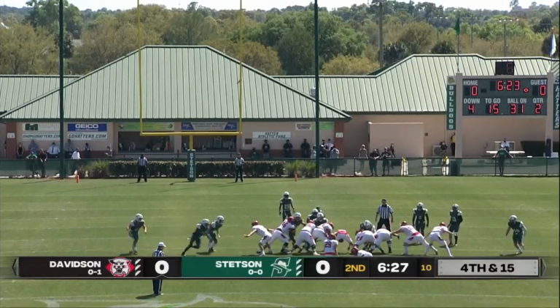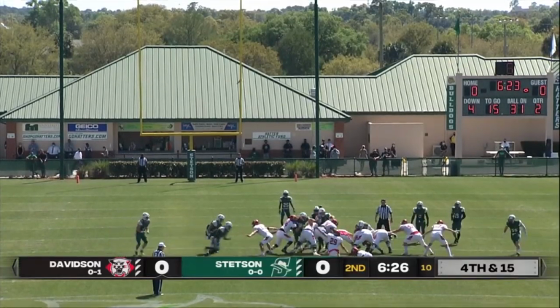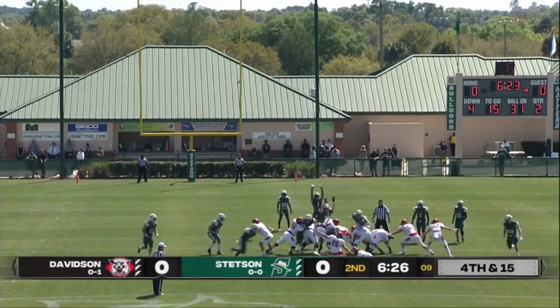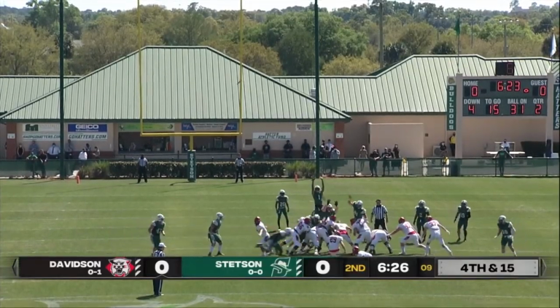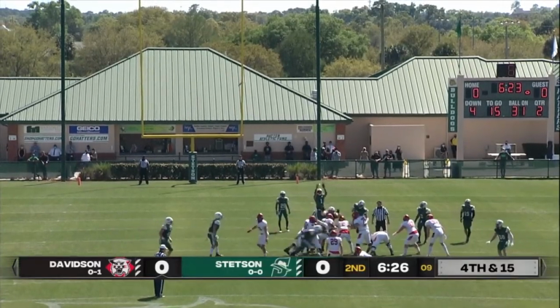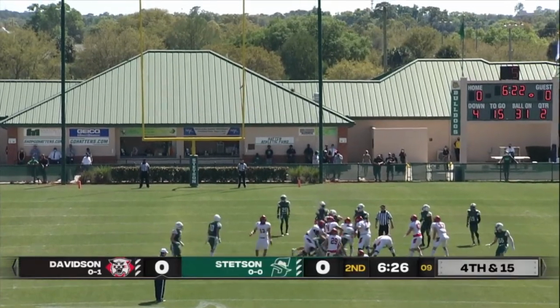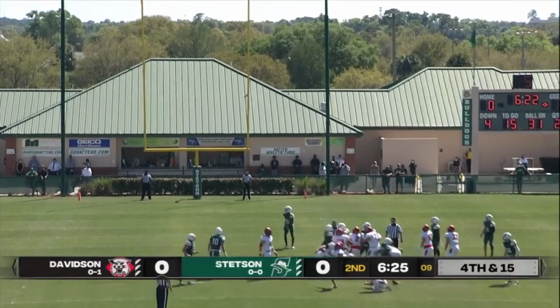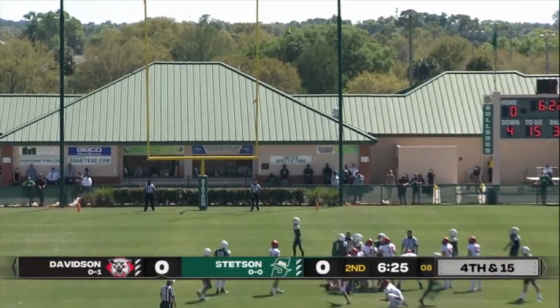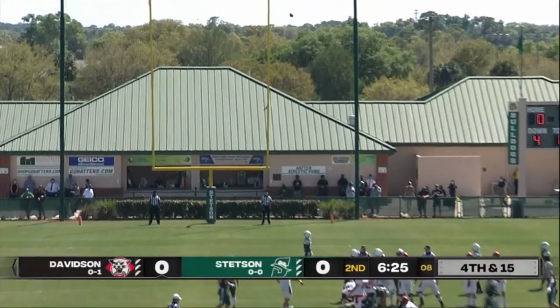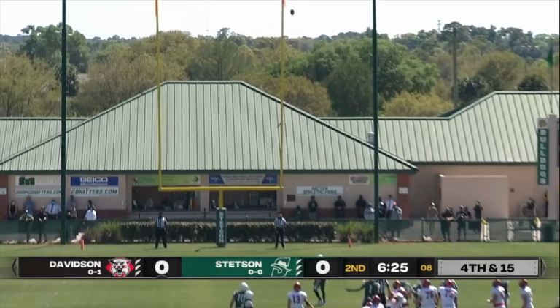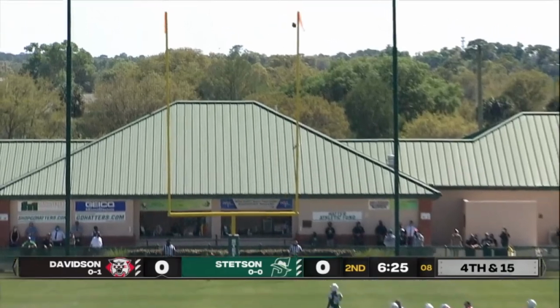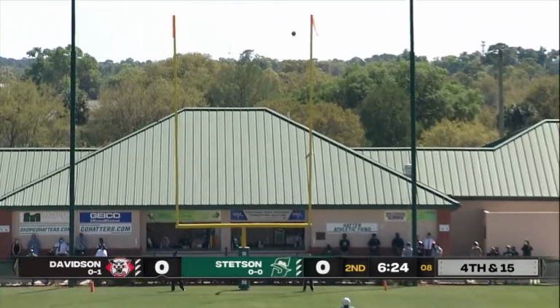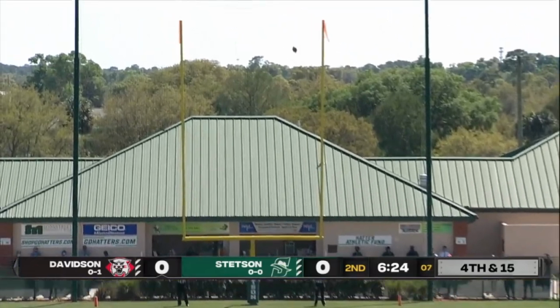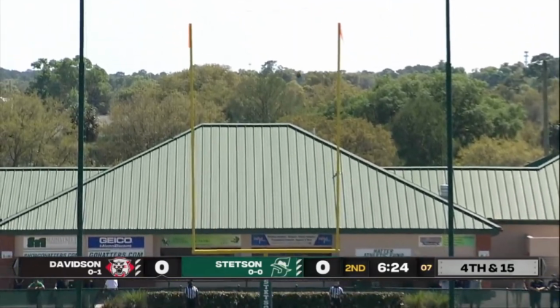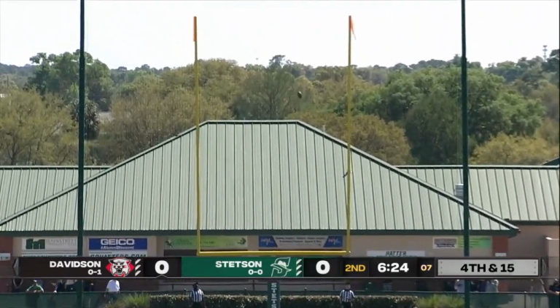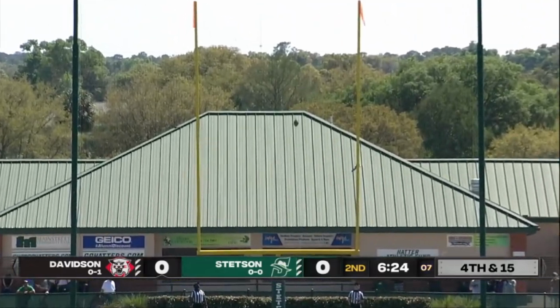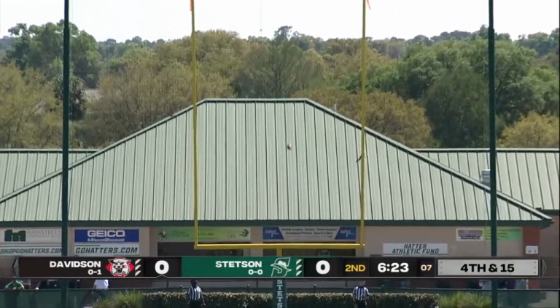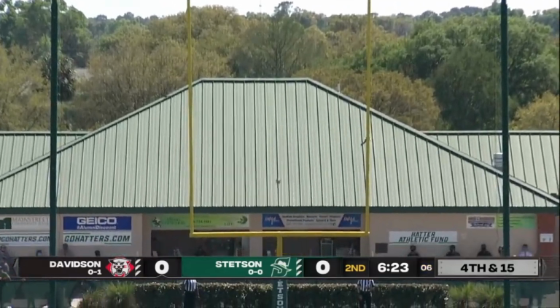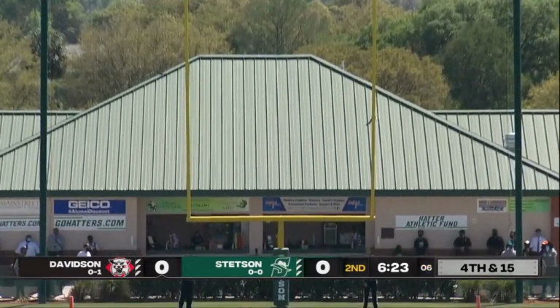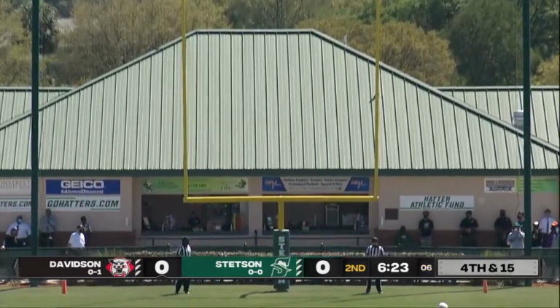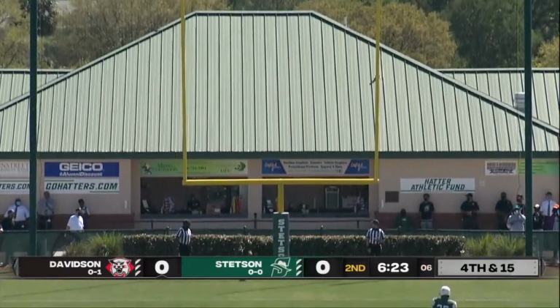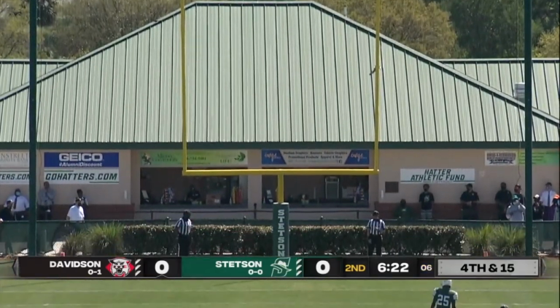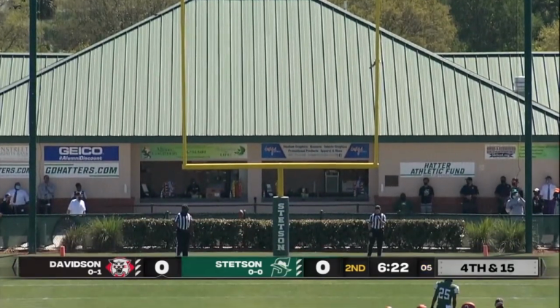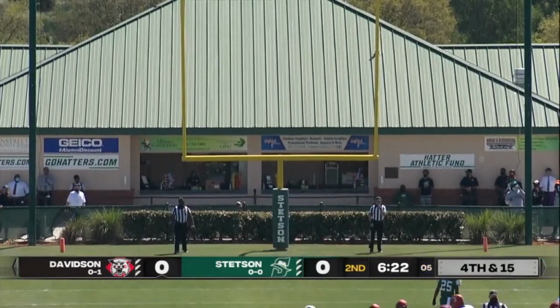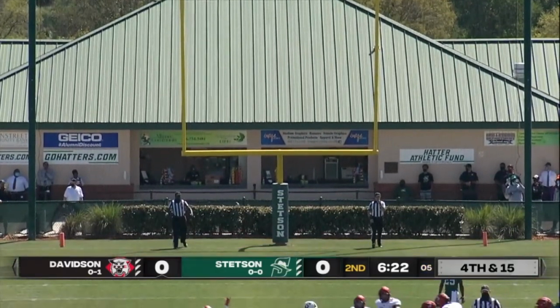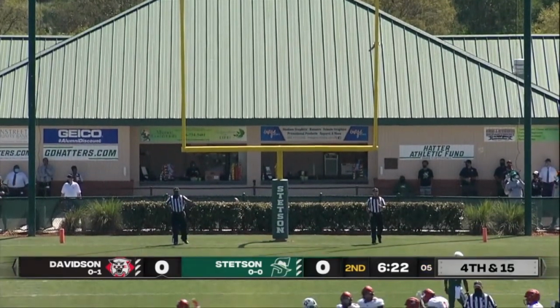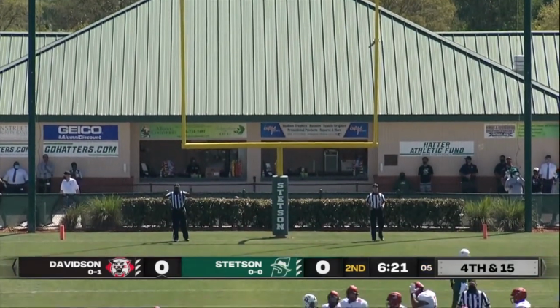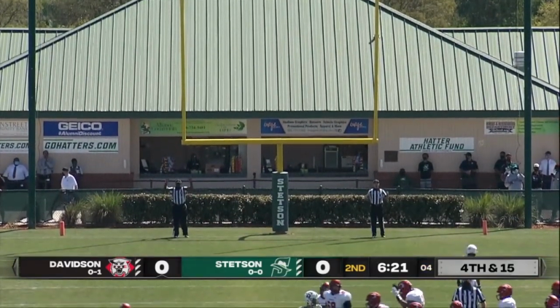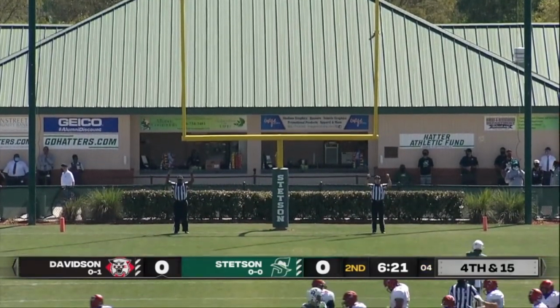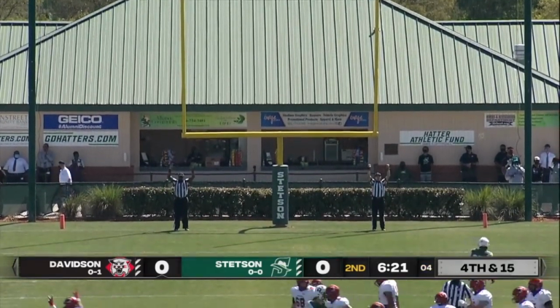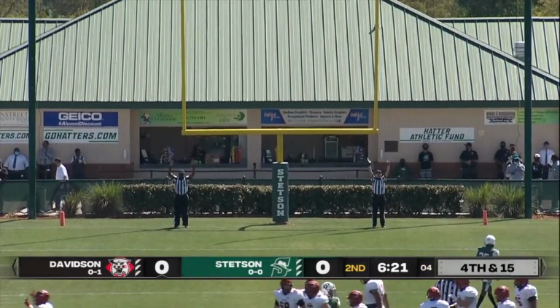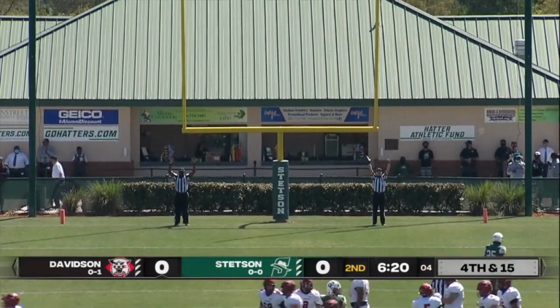Snap, the kick is up. It's got the leg, and just barely got through.